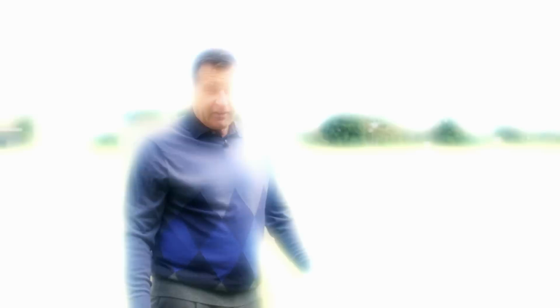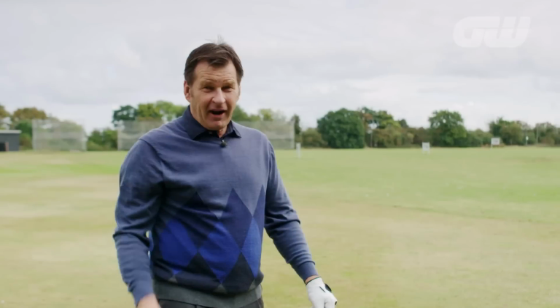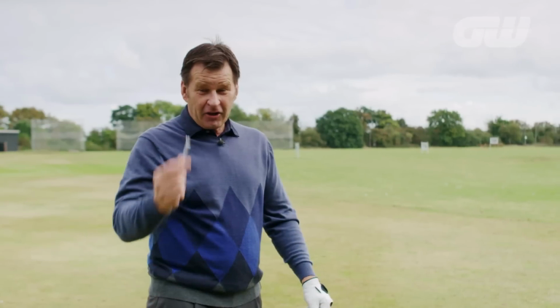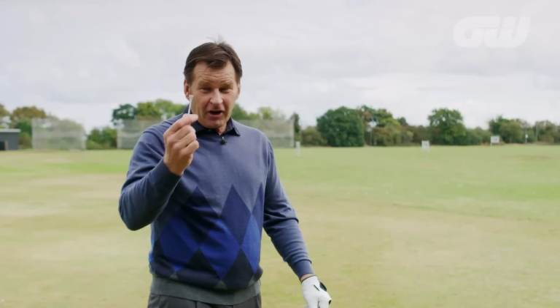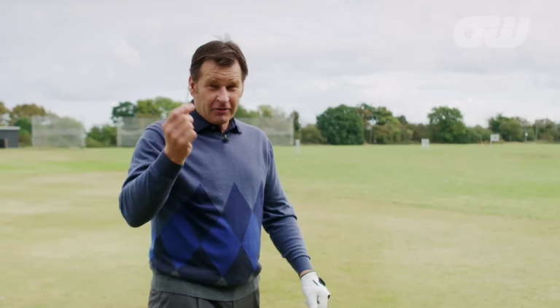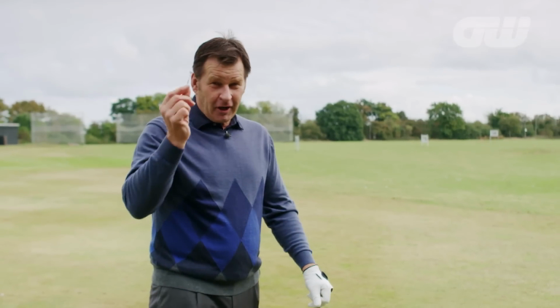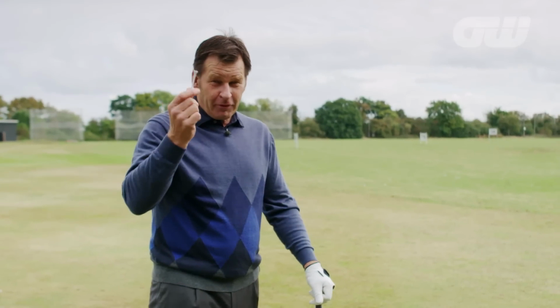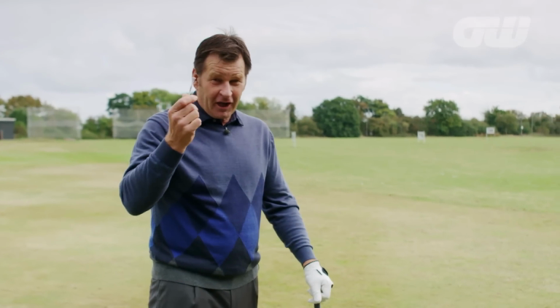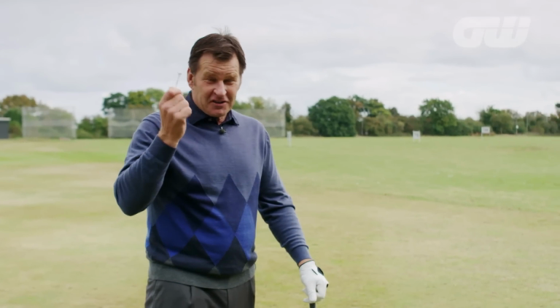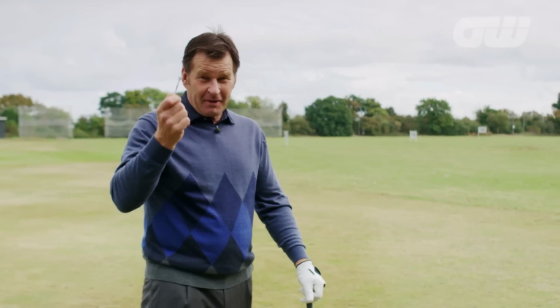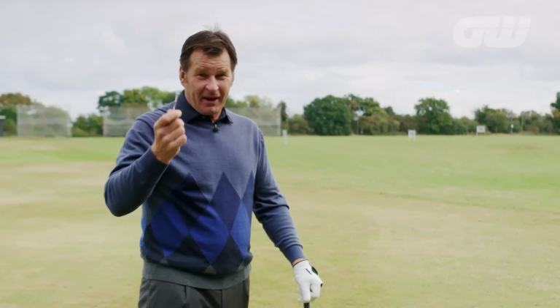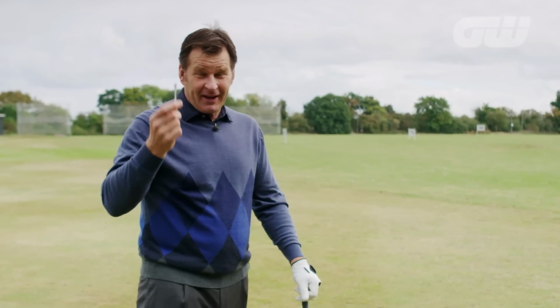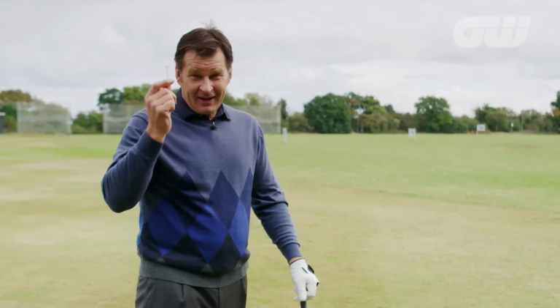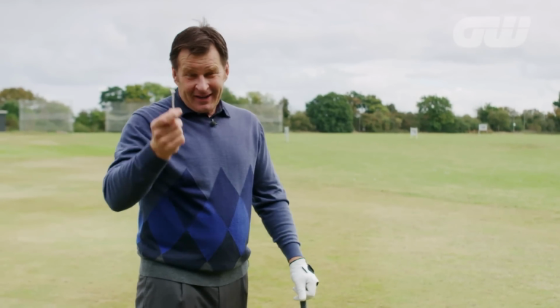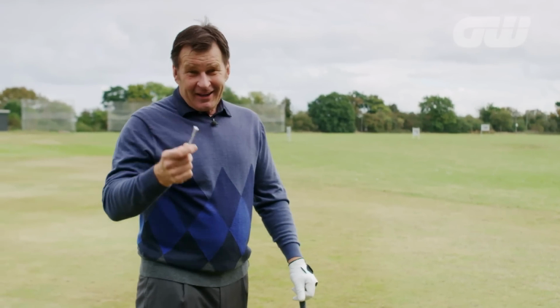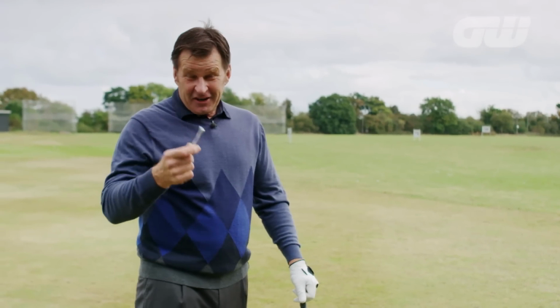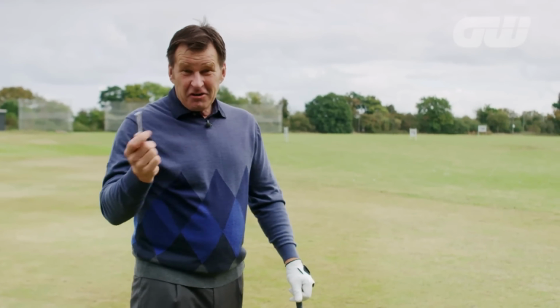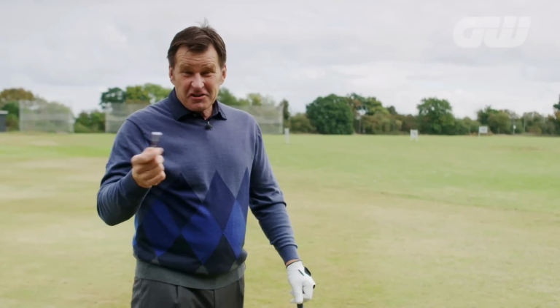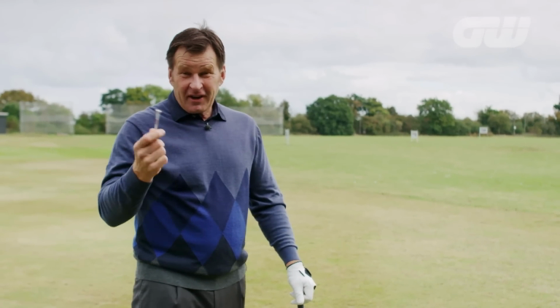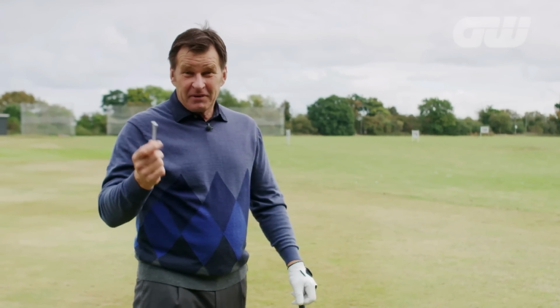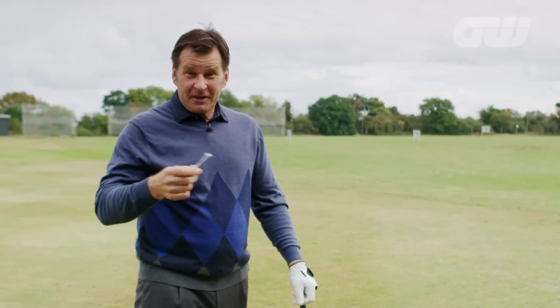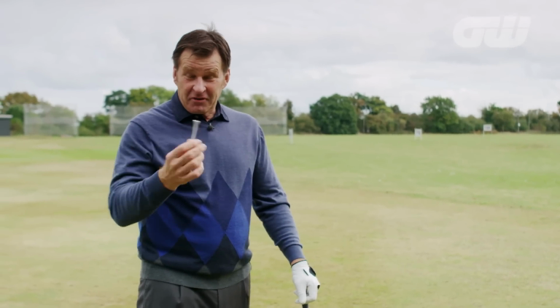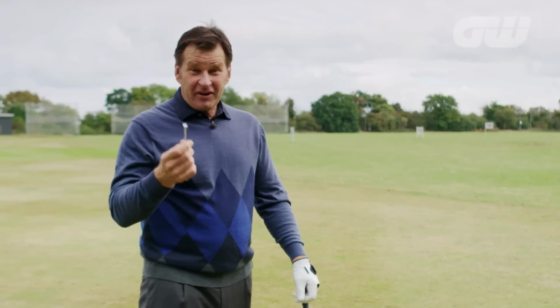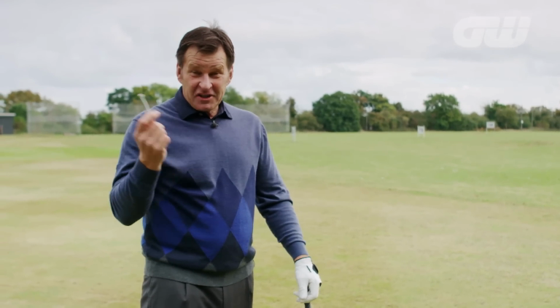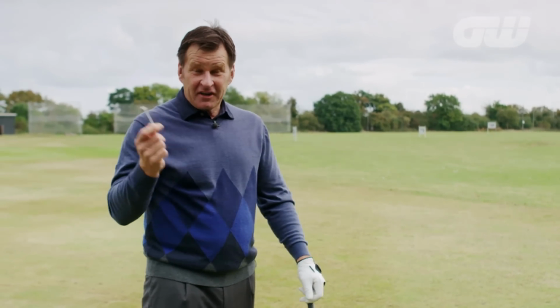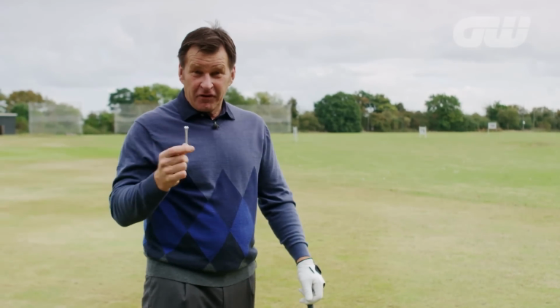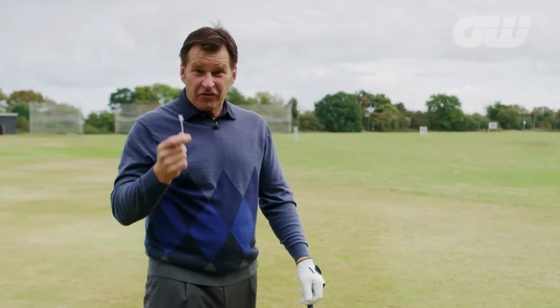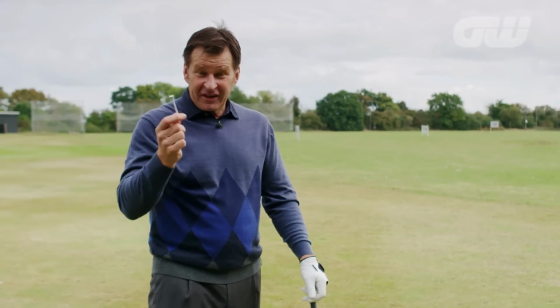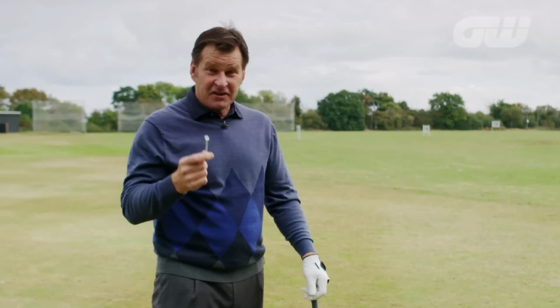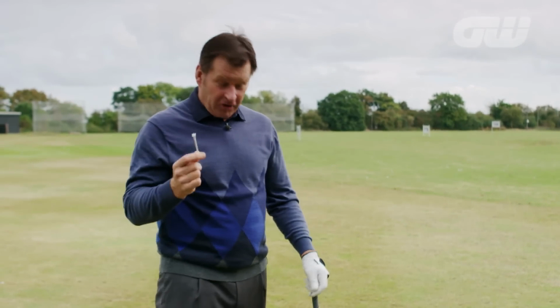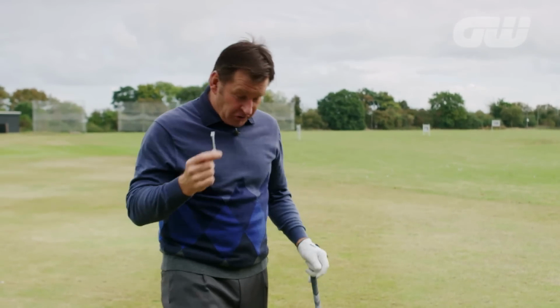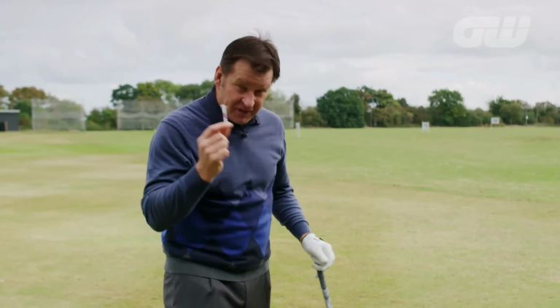The good old Commonwealth Garden T-peg — I can use this for a couple of tips to really check a few things in your golf swing.